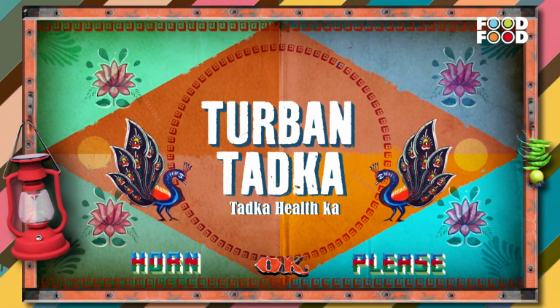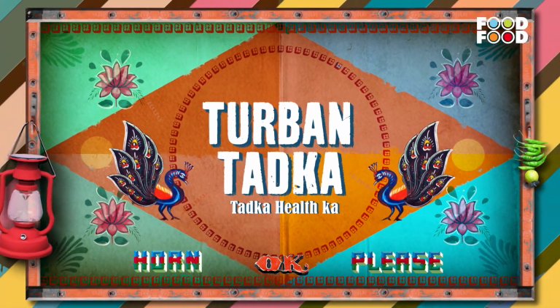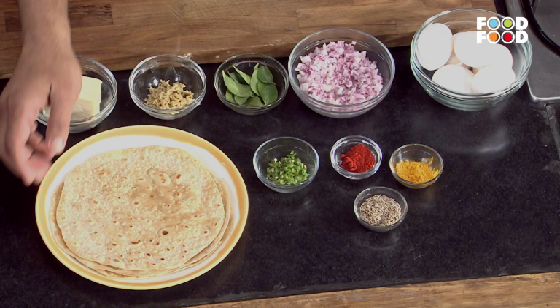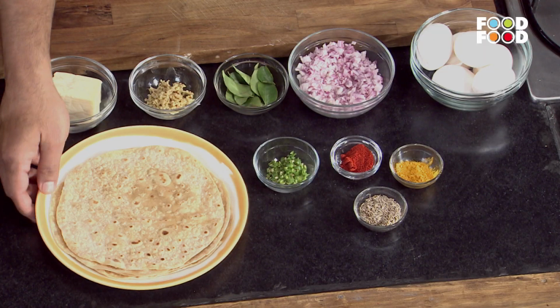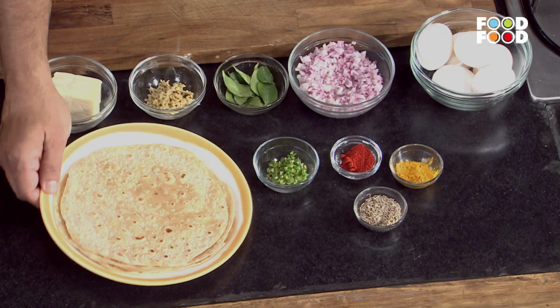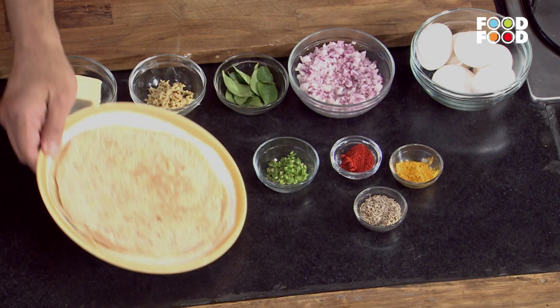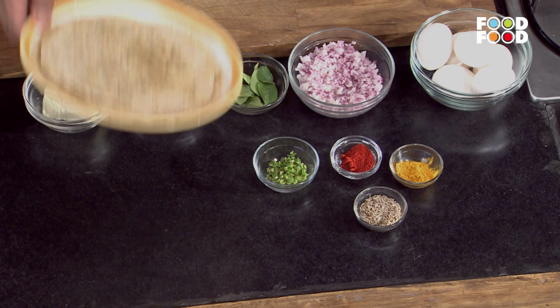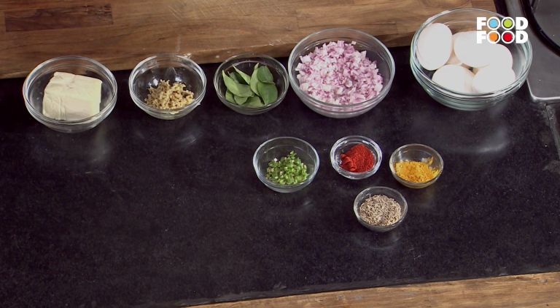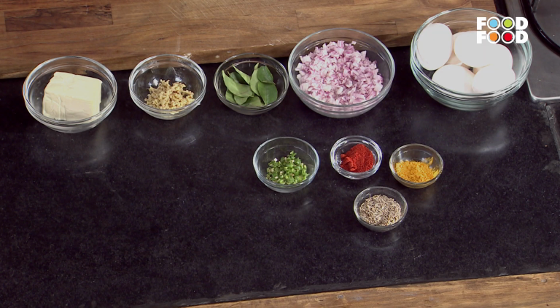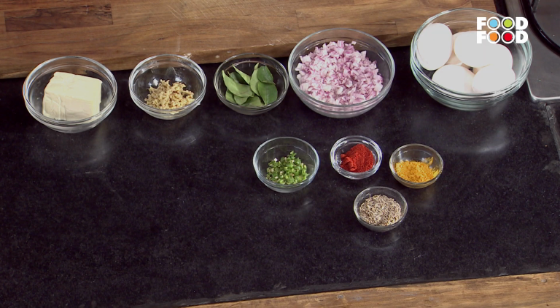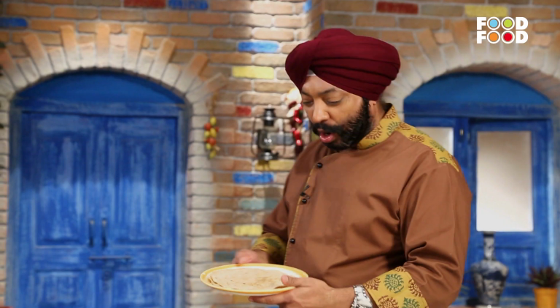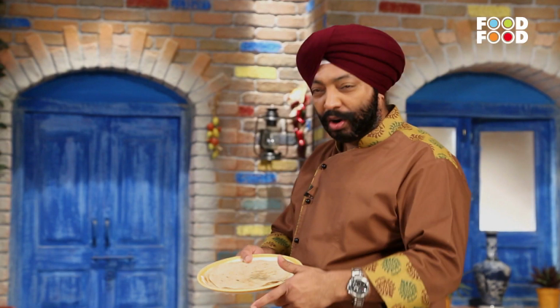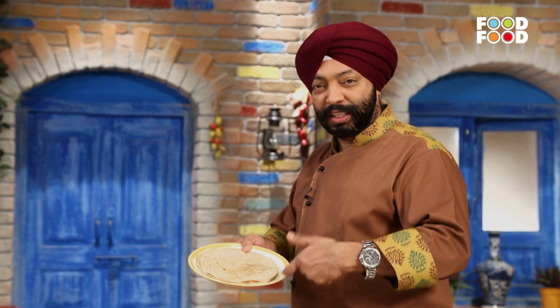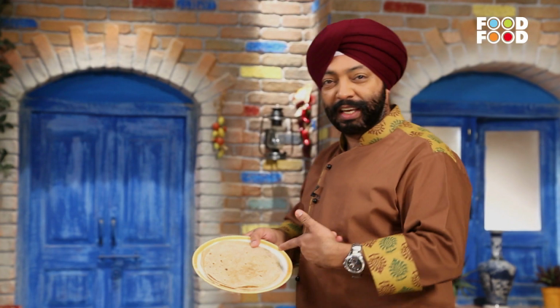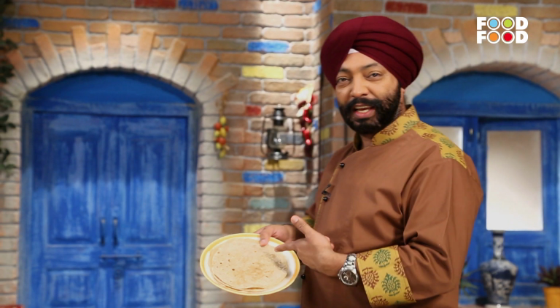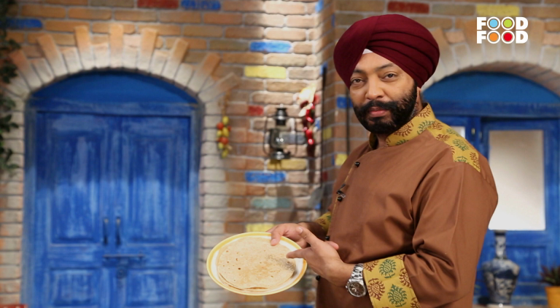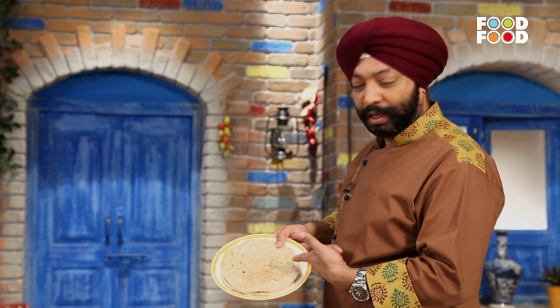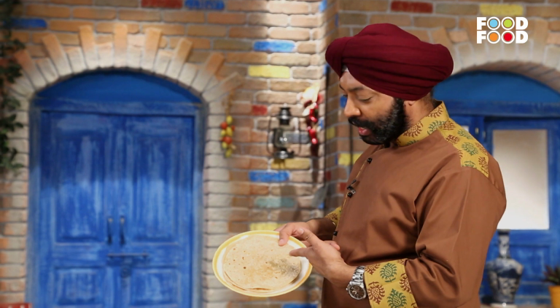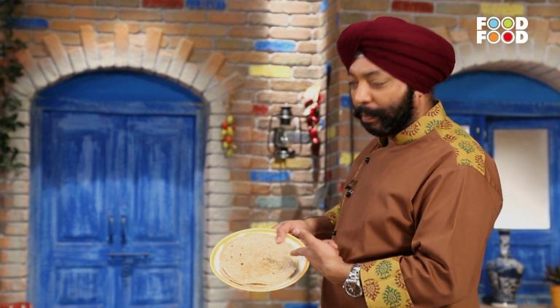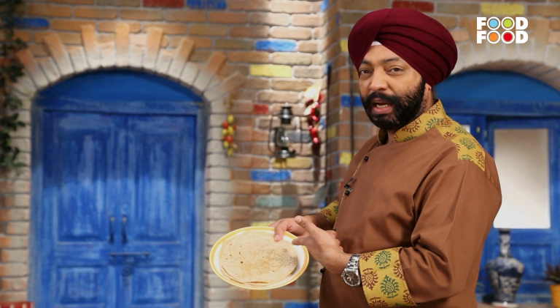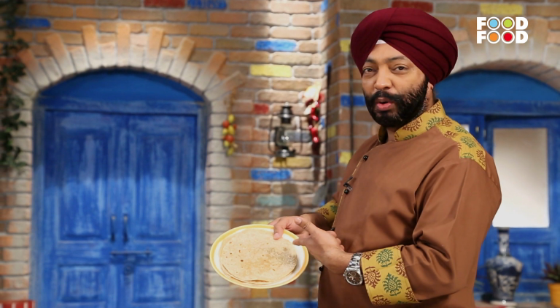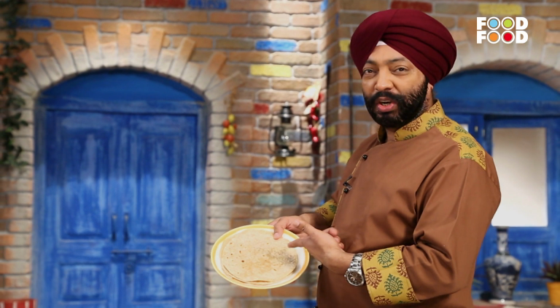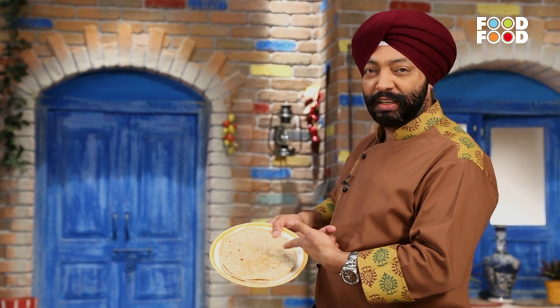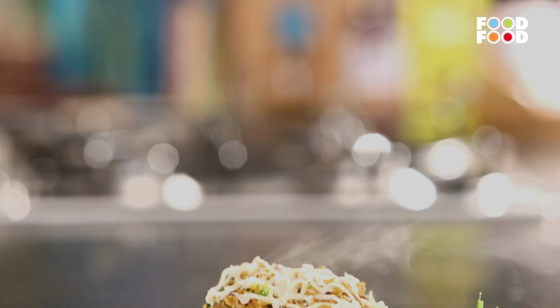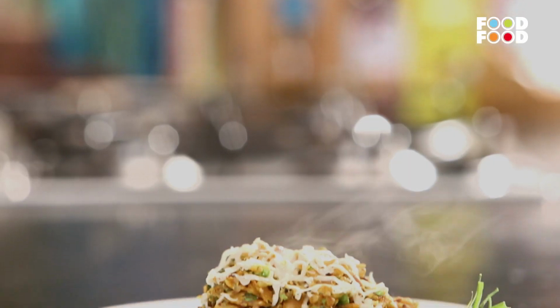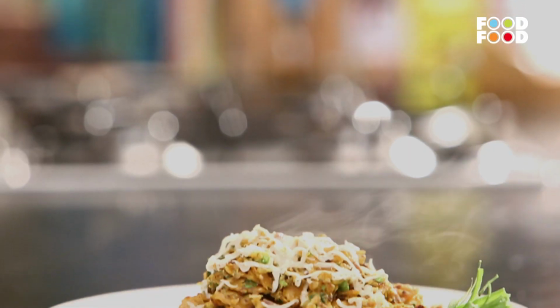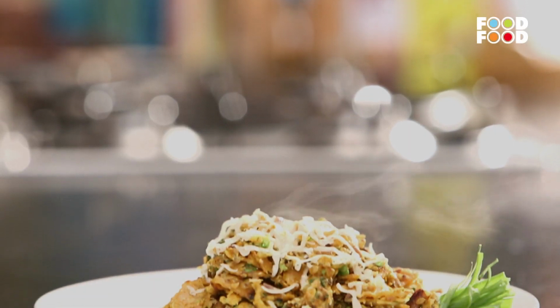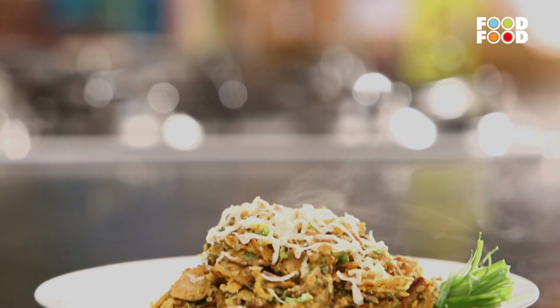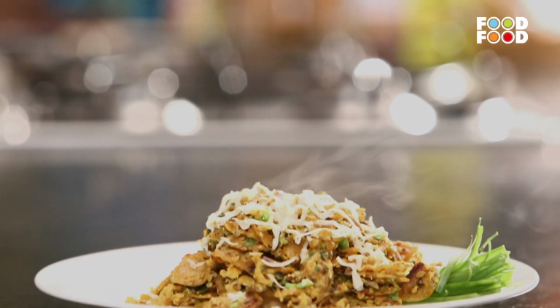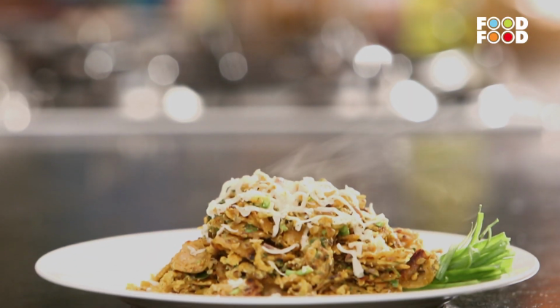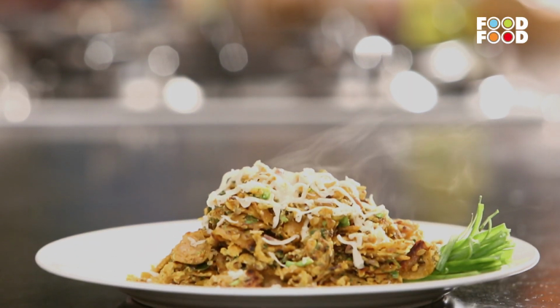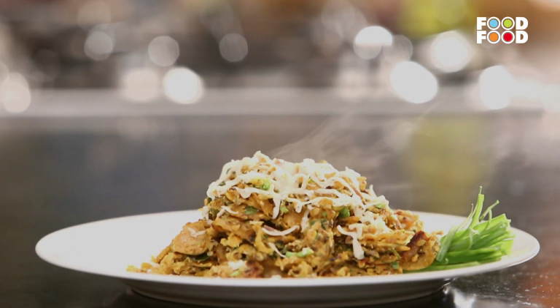What is this? Look at this! This is a big roti. I will make a big roti.